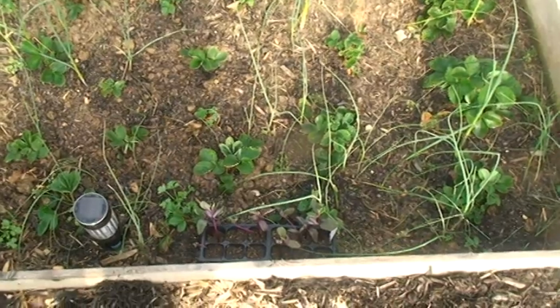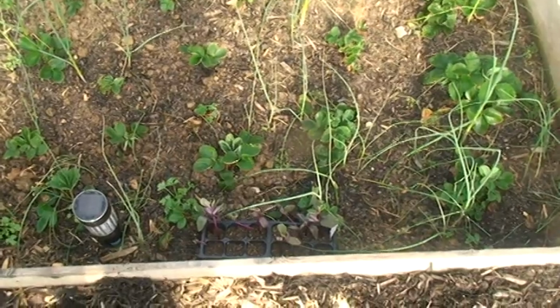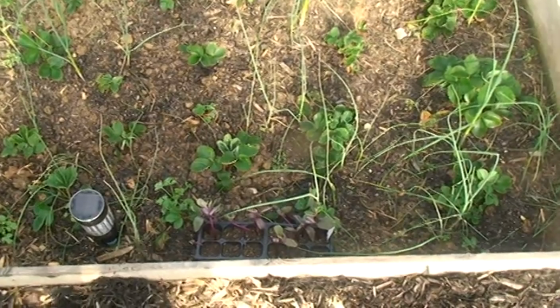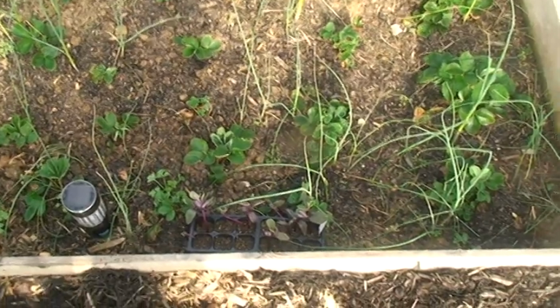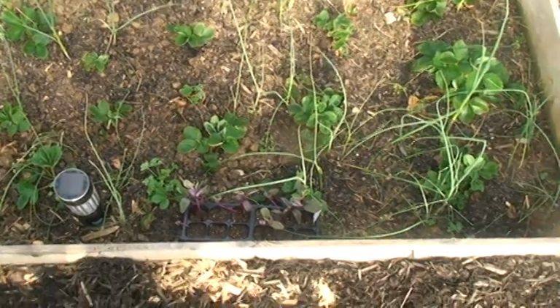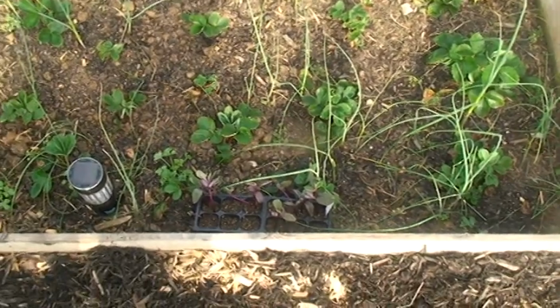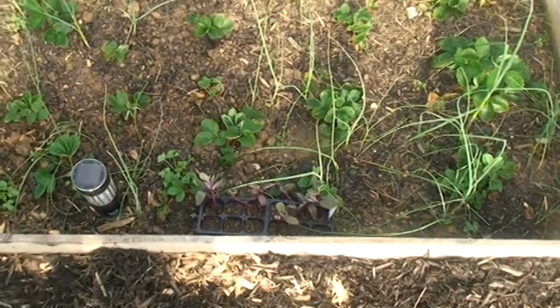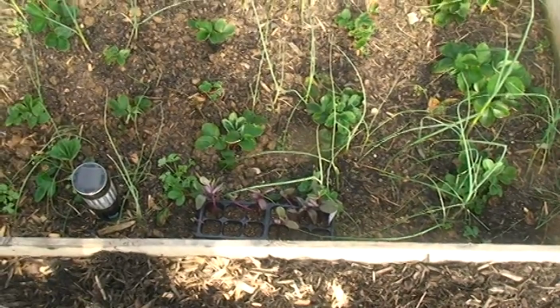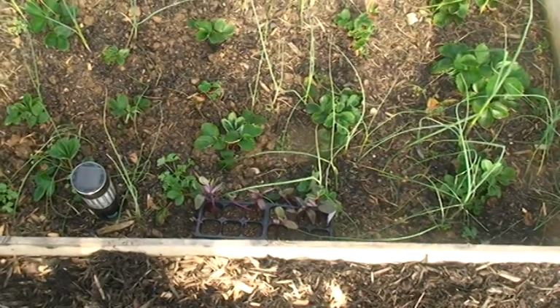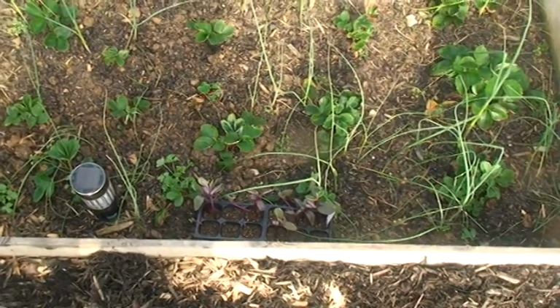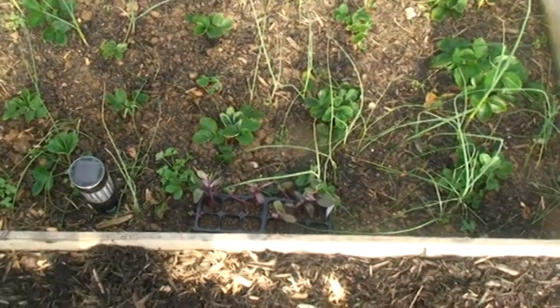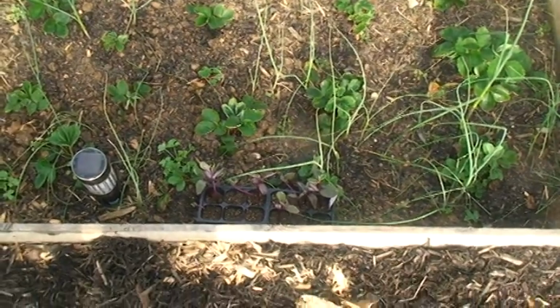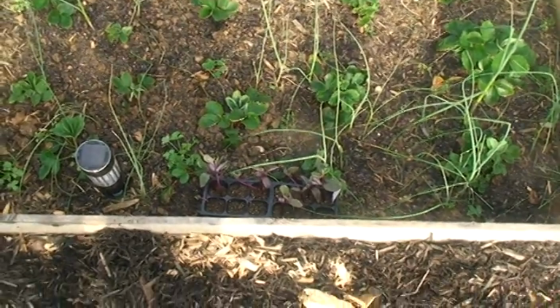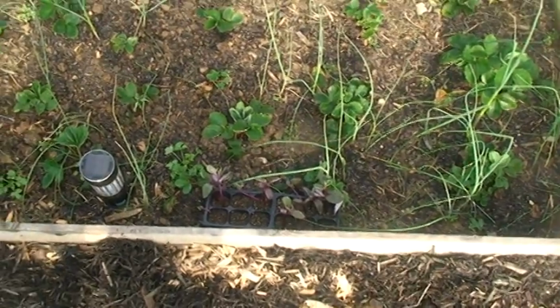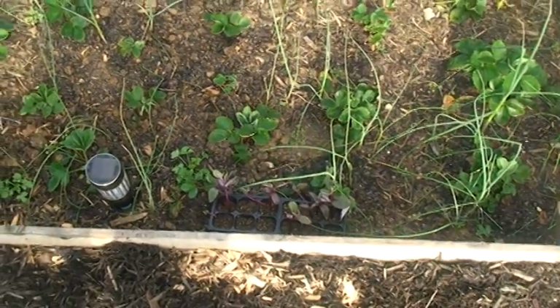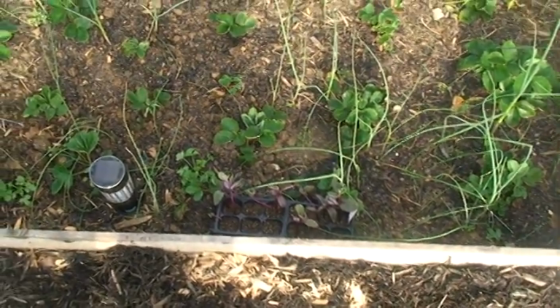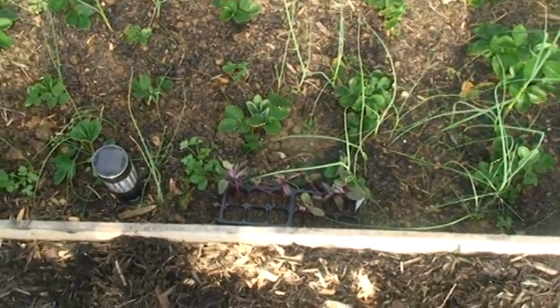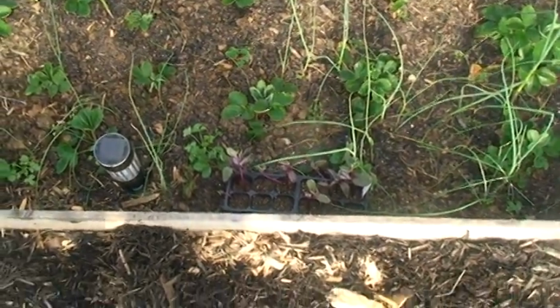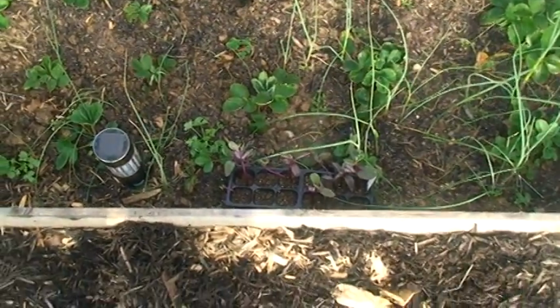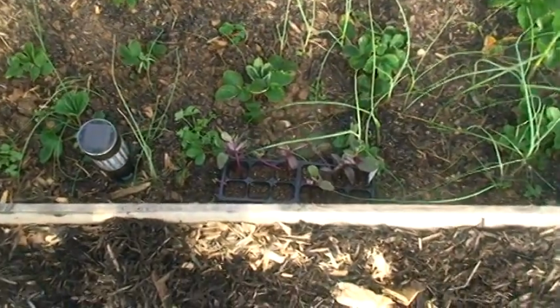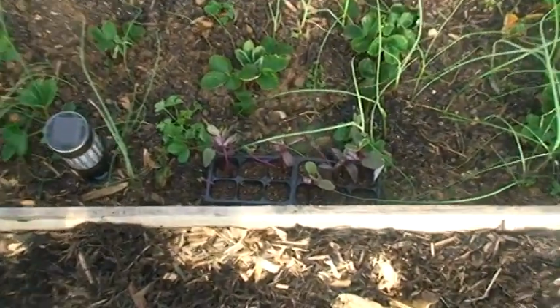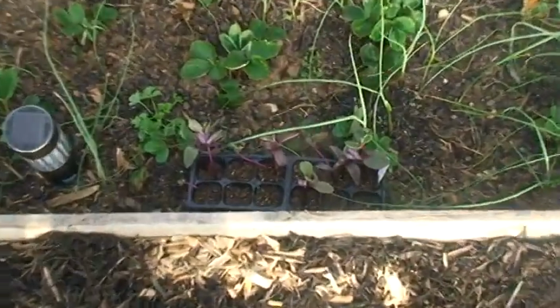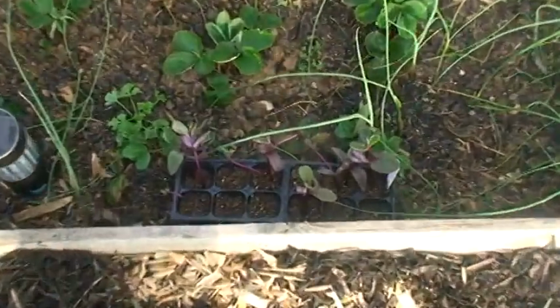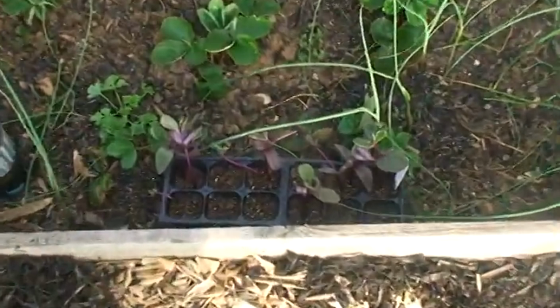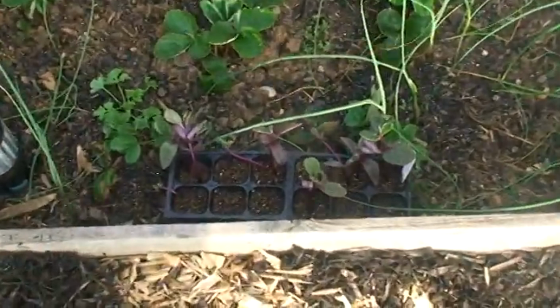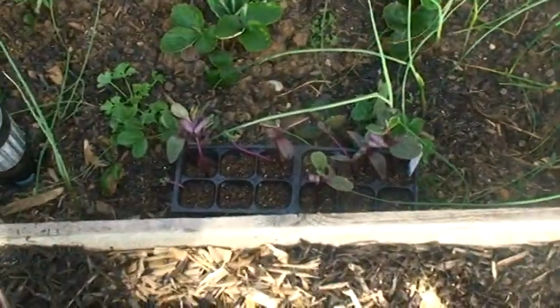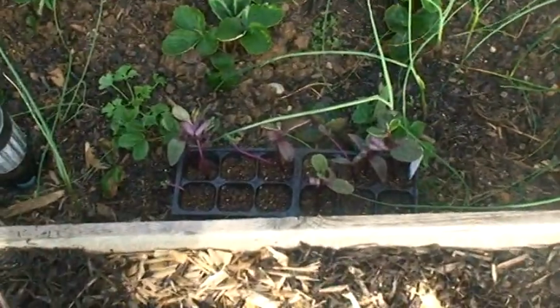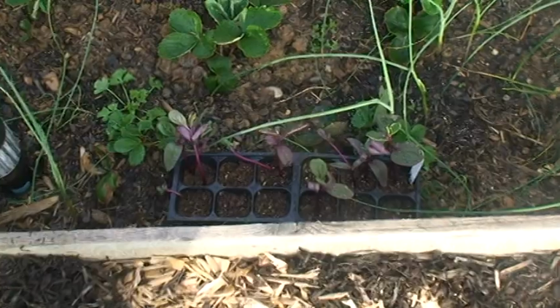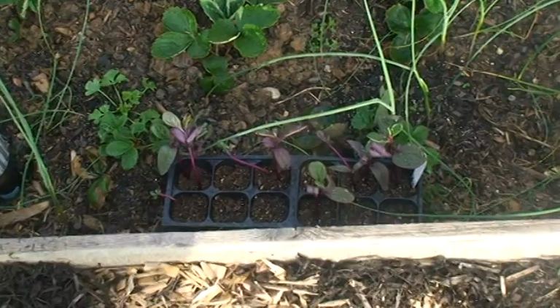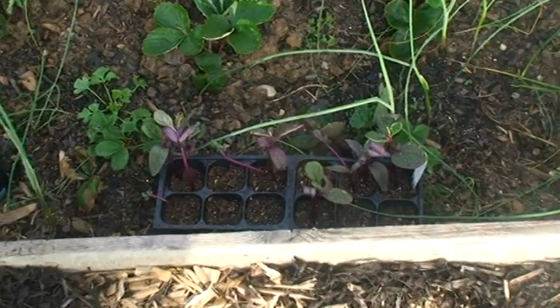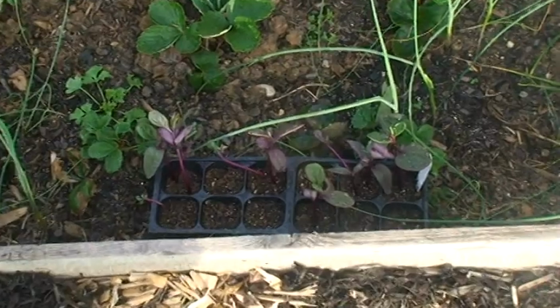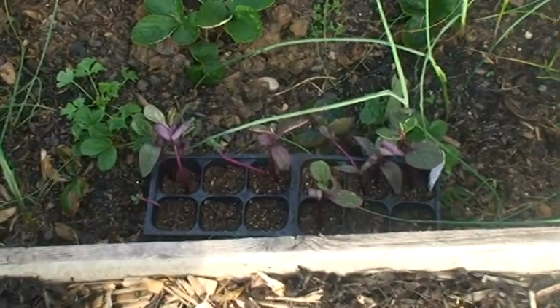Hello YouTubers. I came out and finished doing my tomatoes, so I figured I'd do a quick walk through.